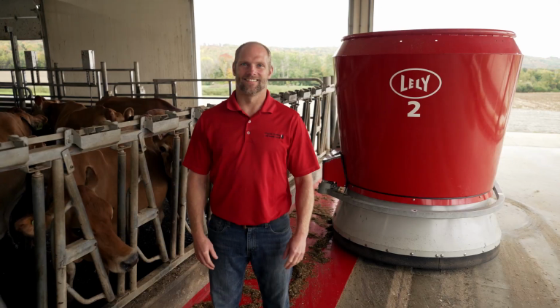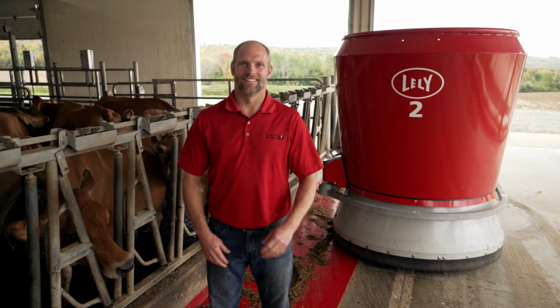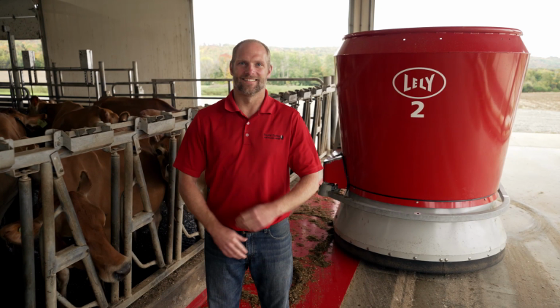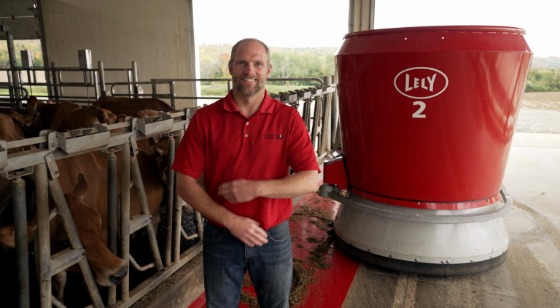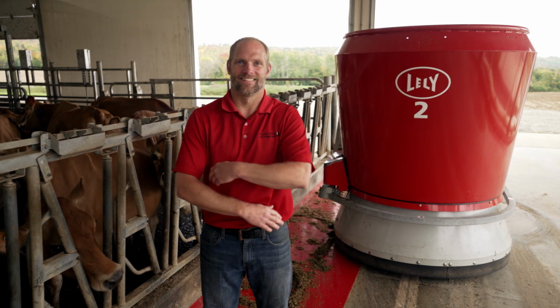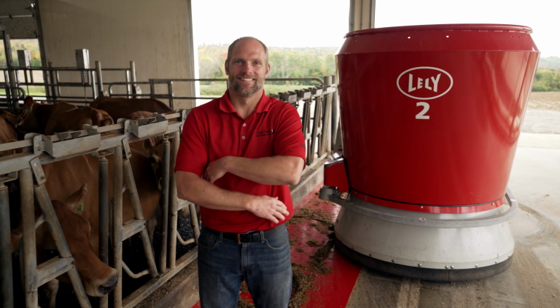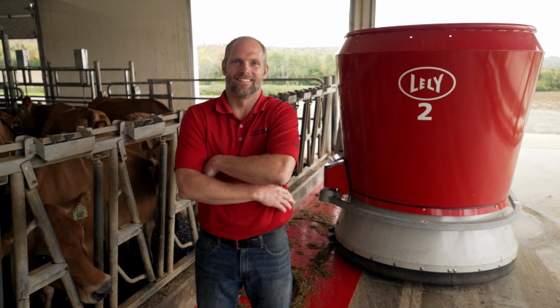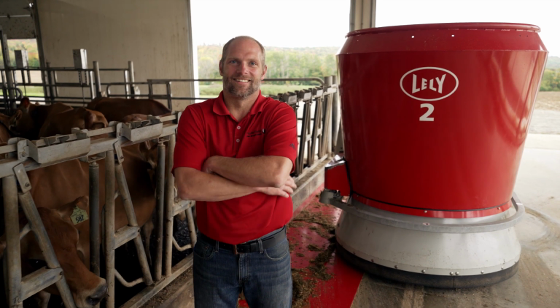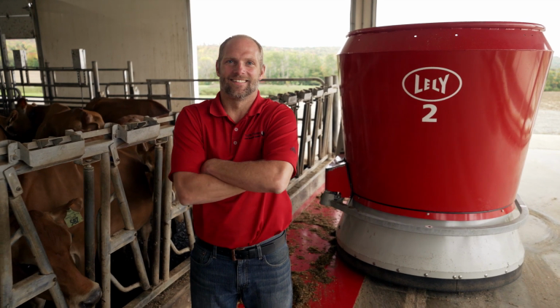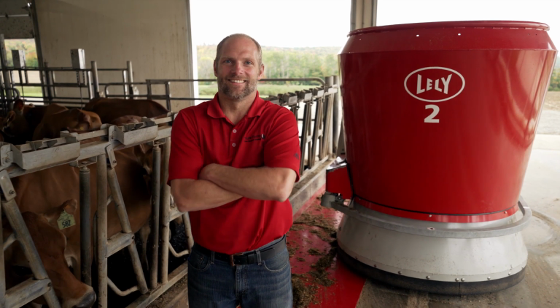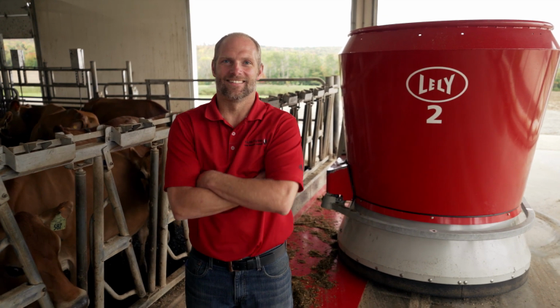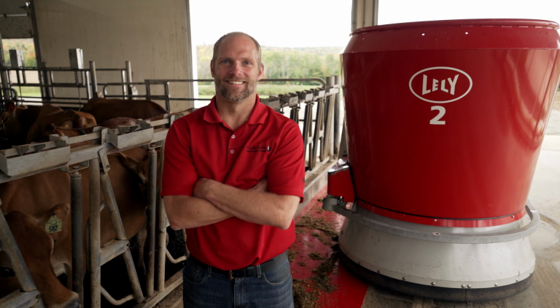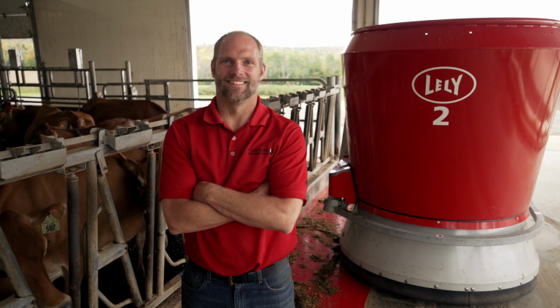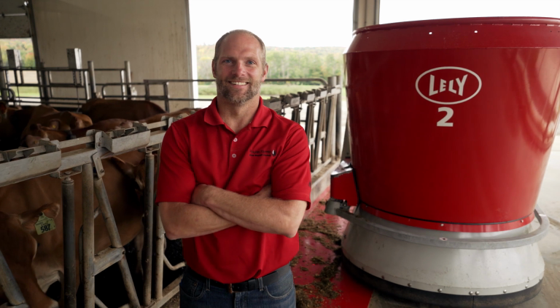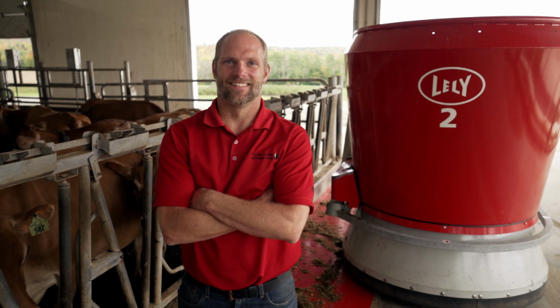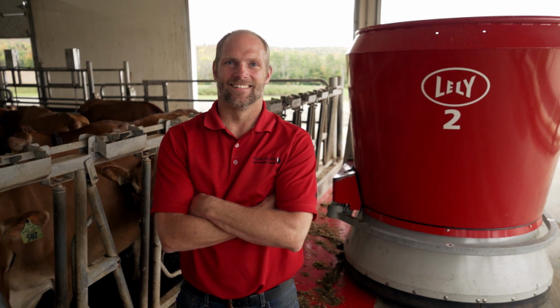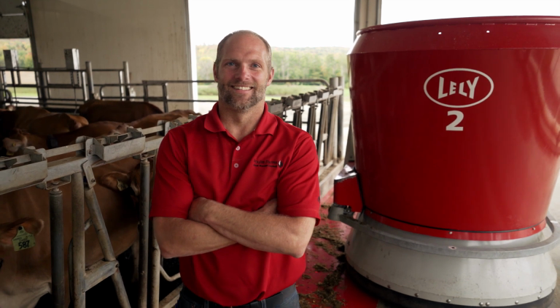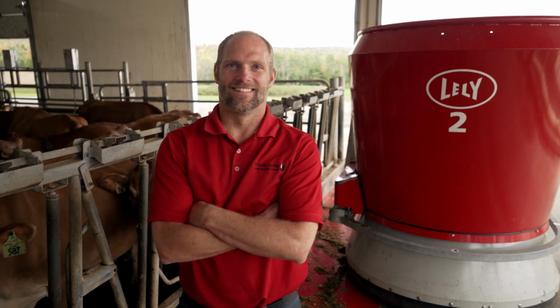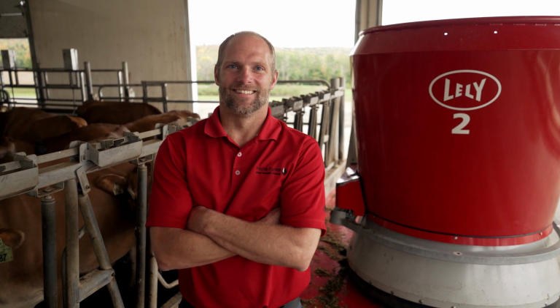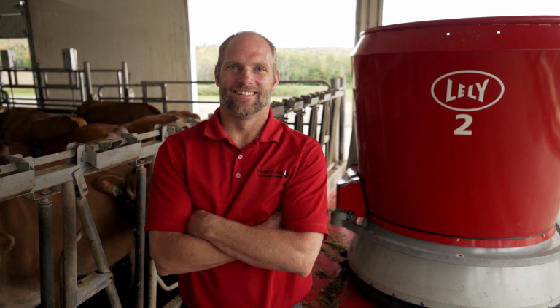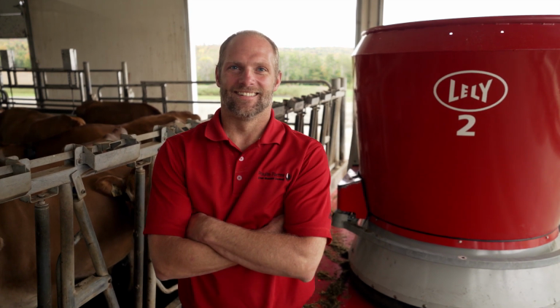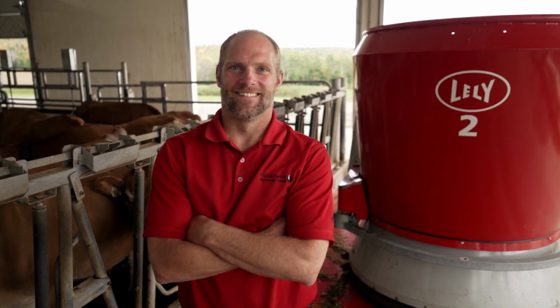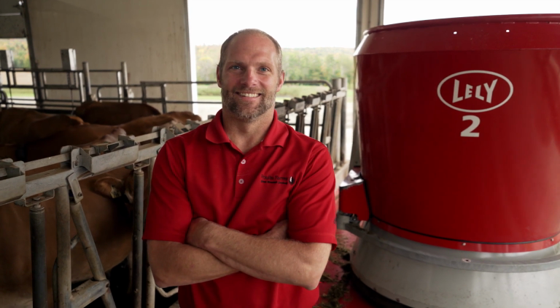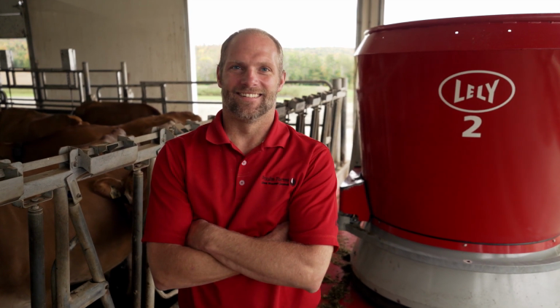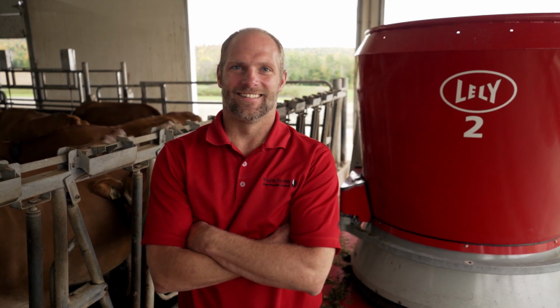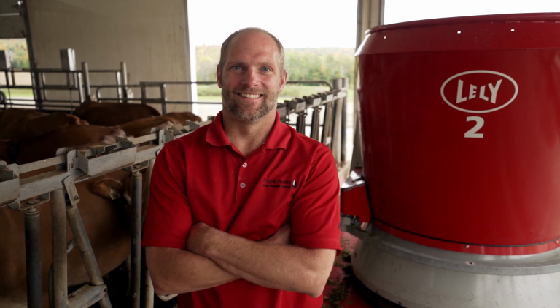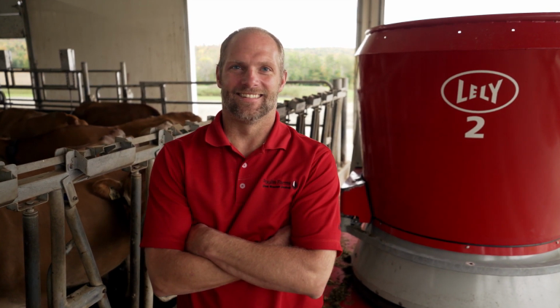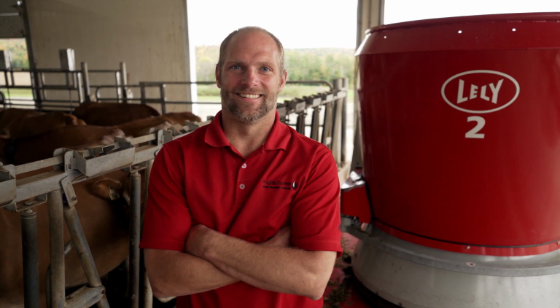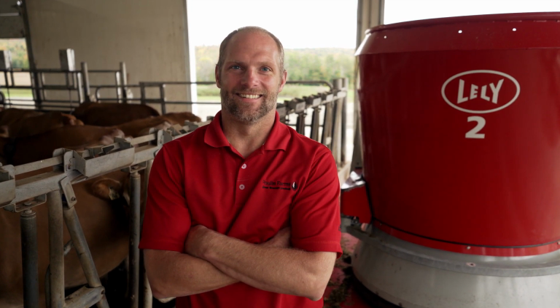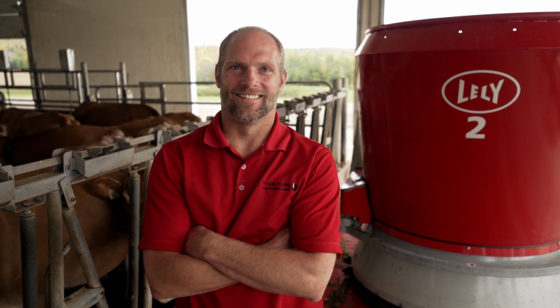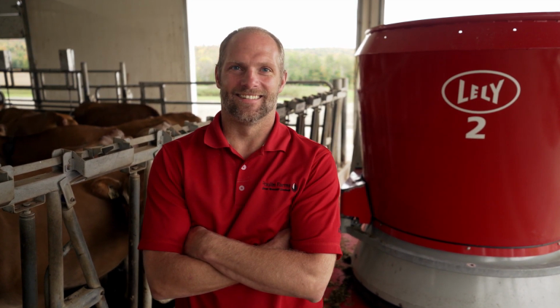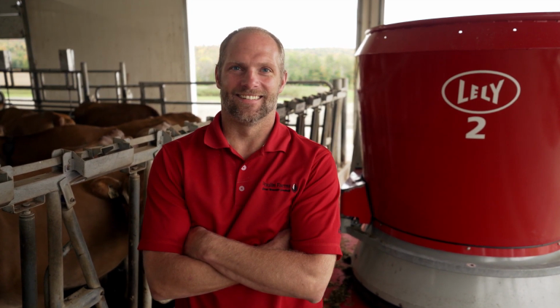If I had to do it again, I would definitely put in the Vector system. I think it's been, so far, a good addition to the farm.